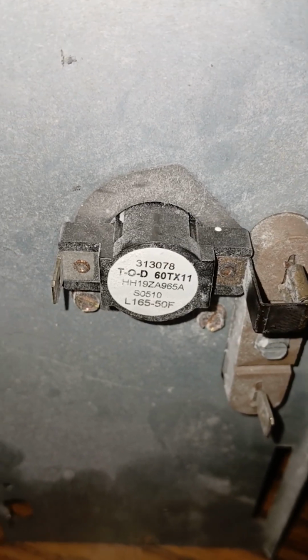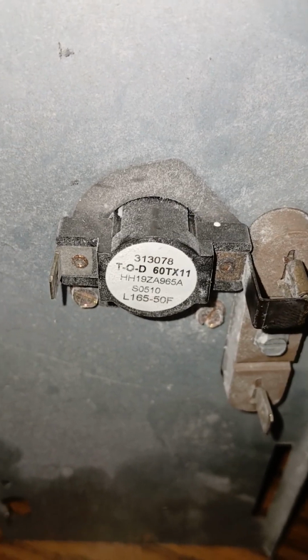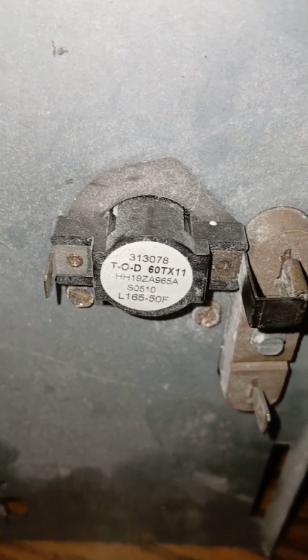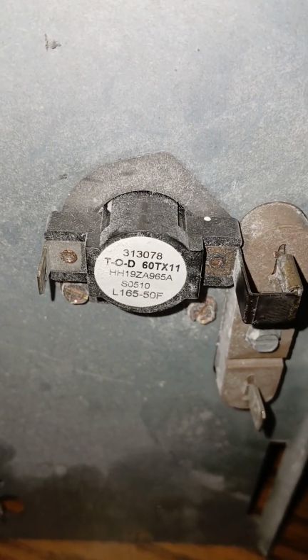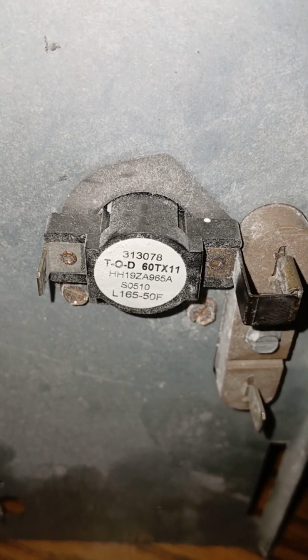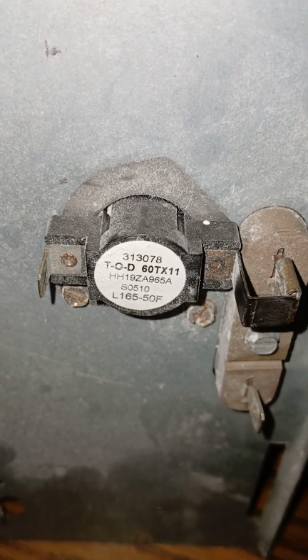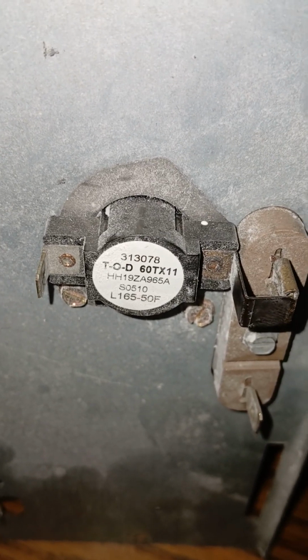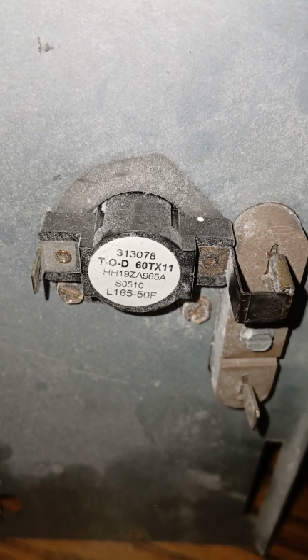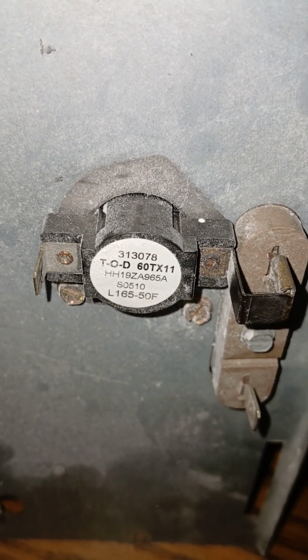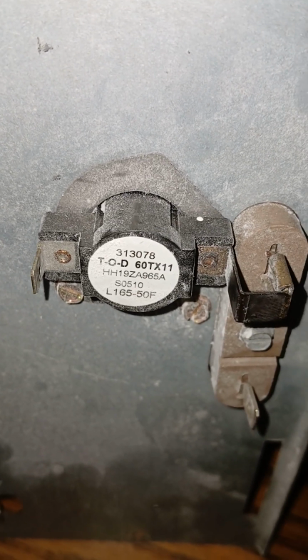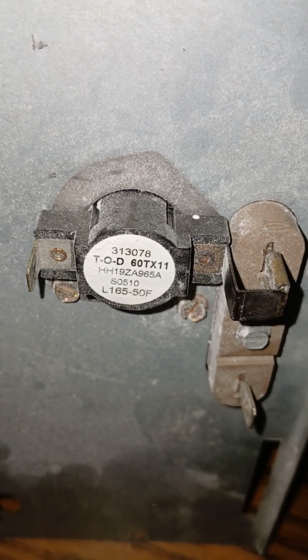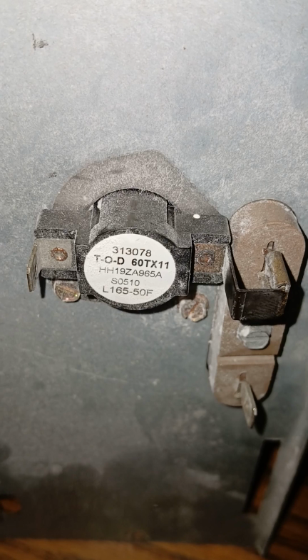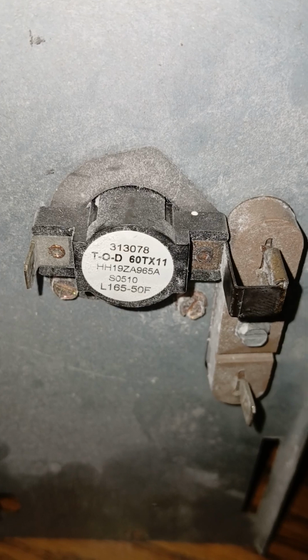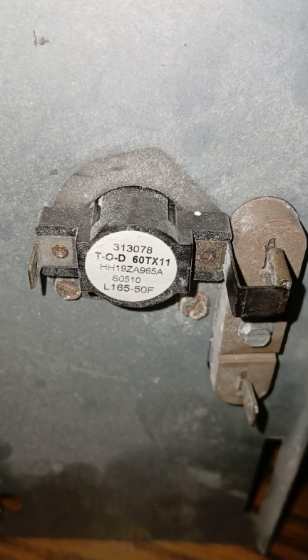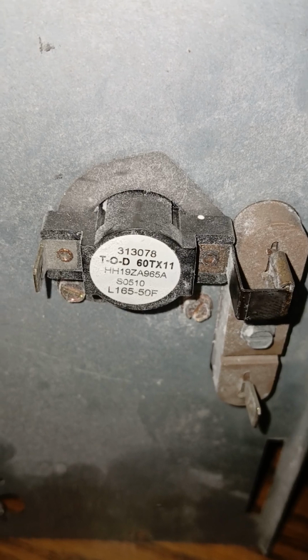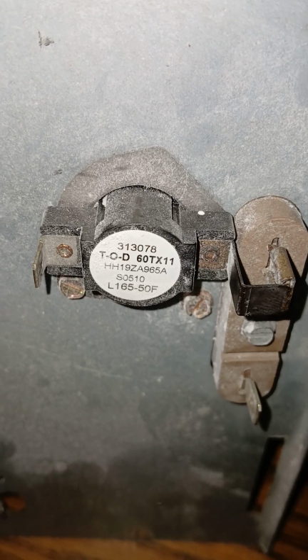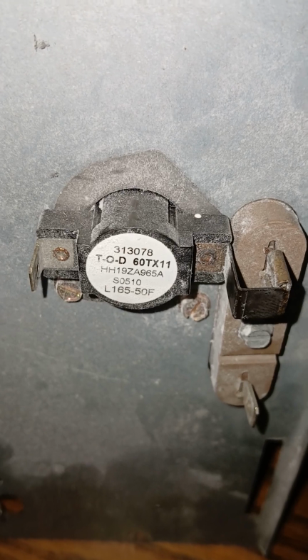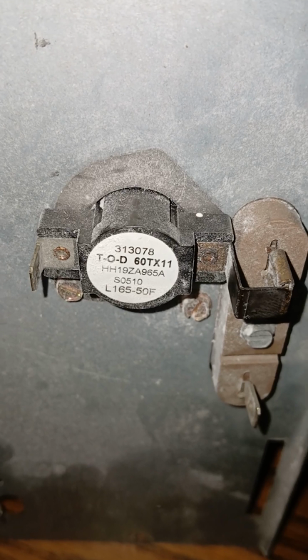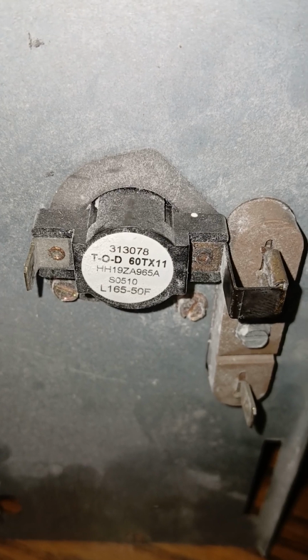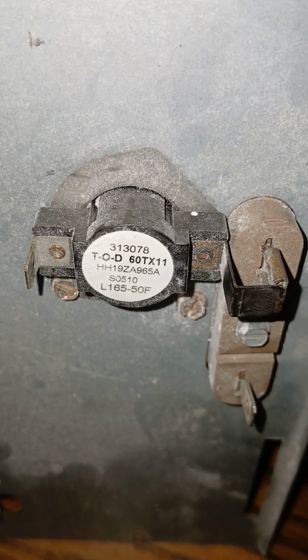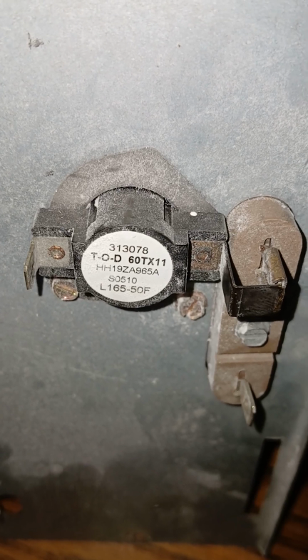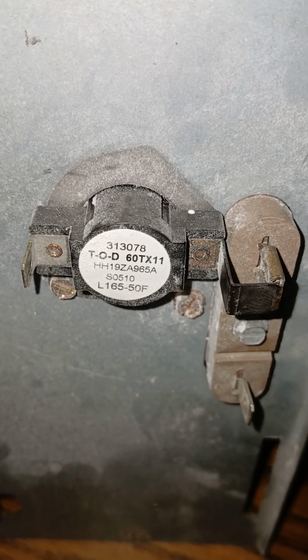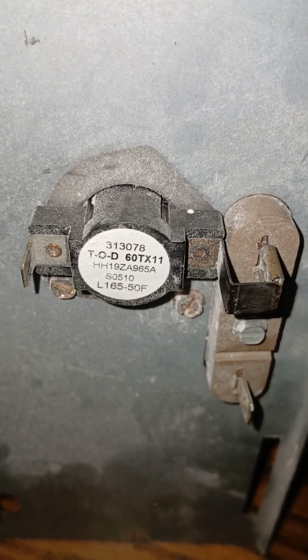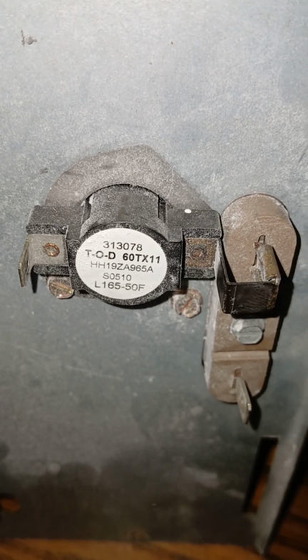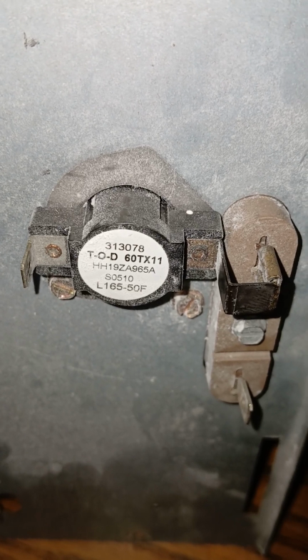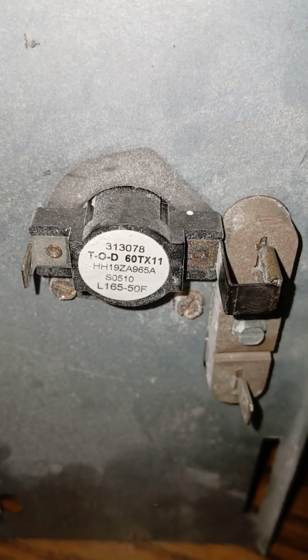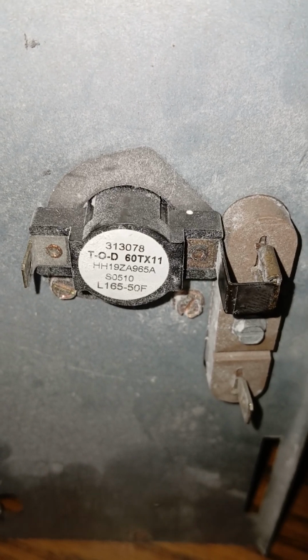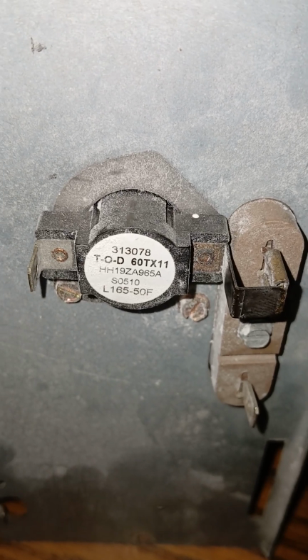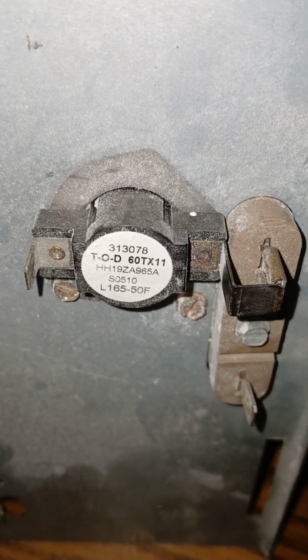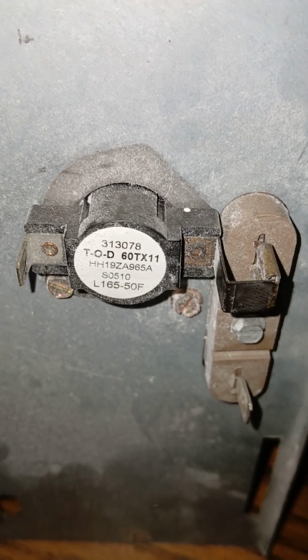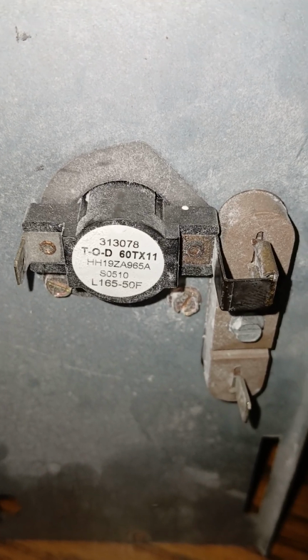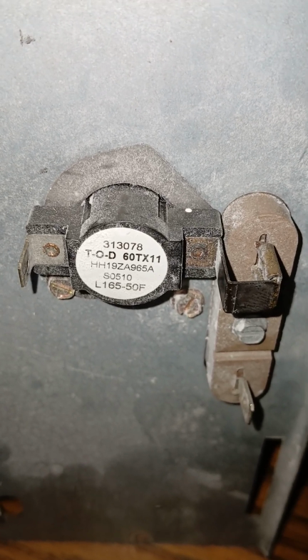That's what a limit switch looks like on a set of heat strips. Thank you.